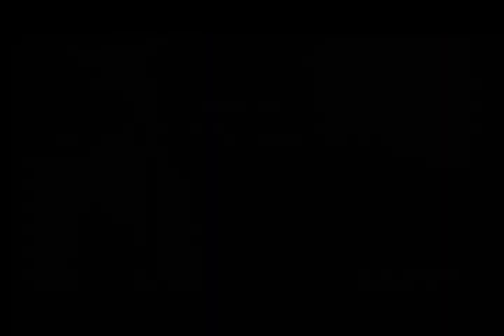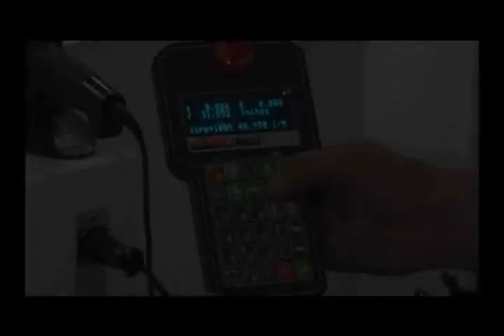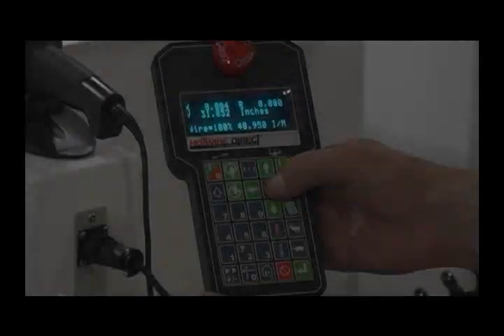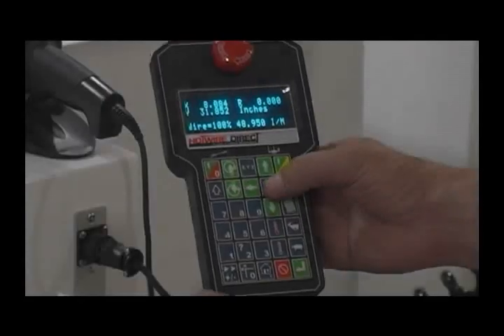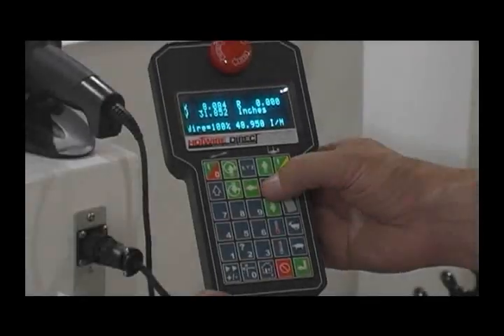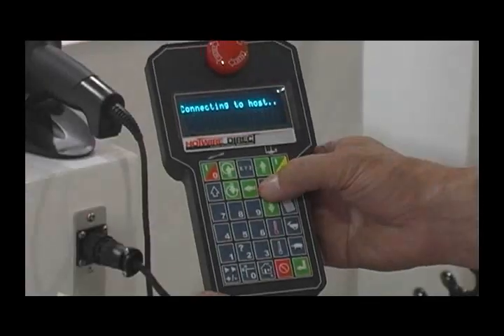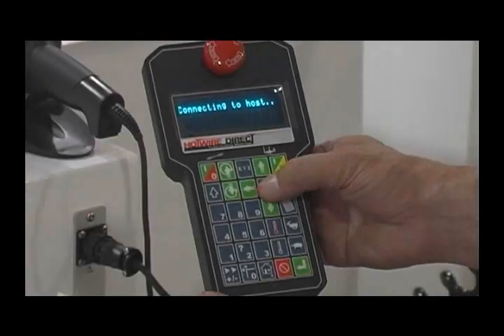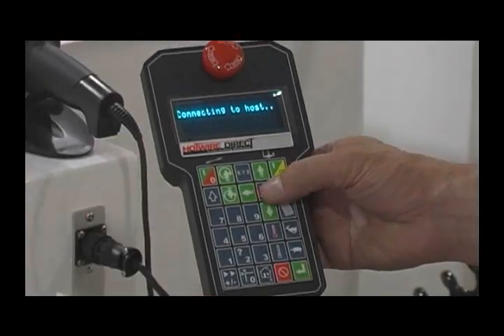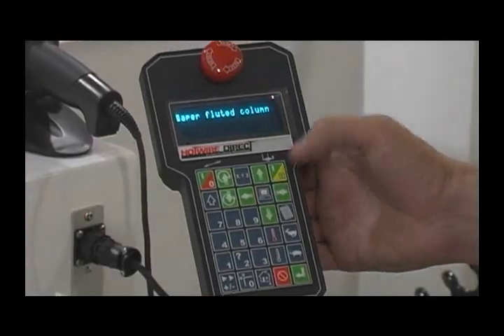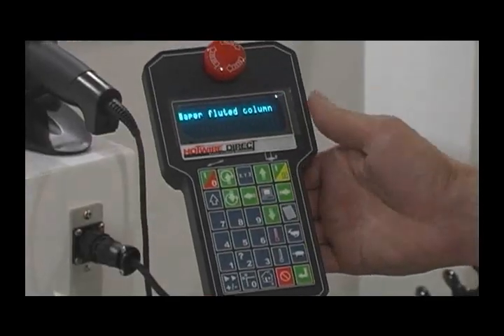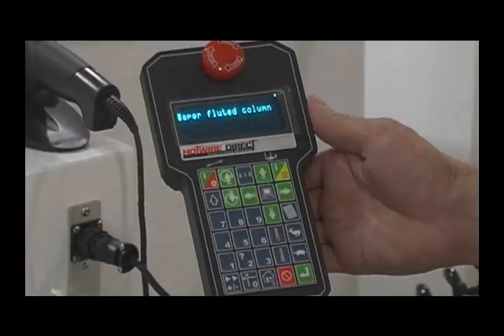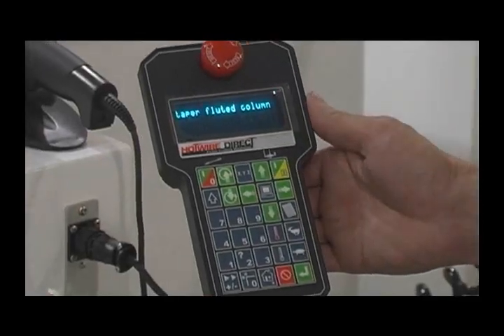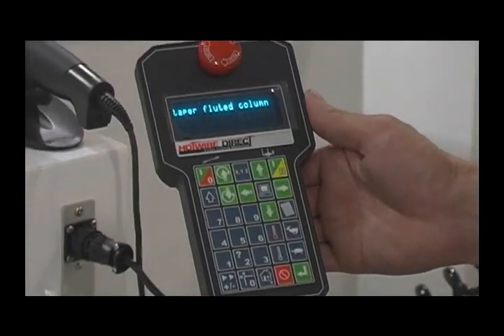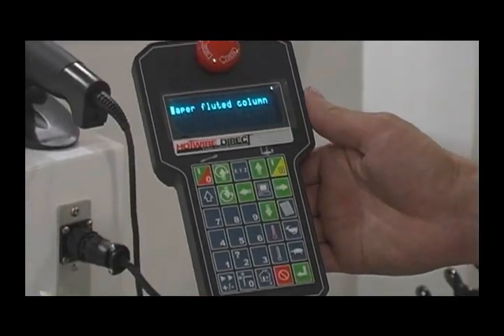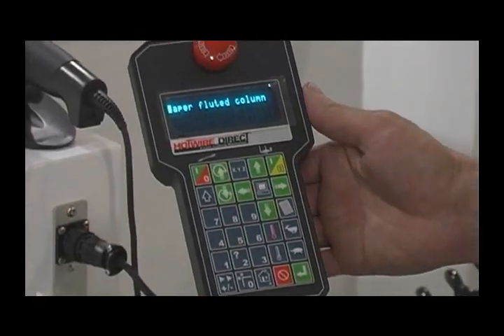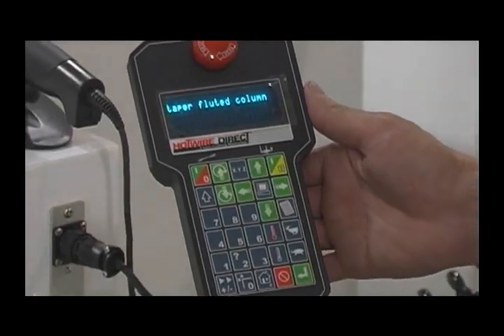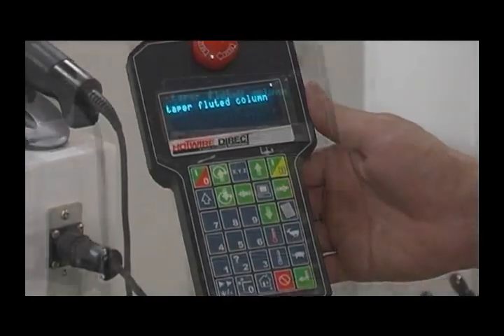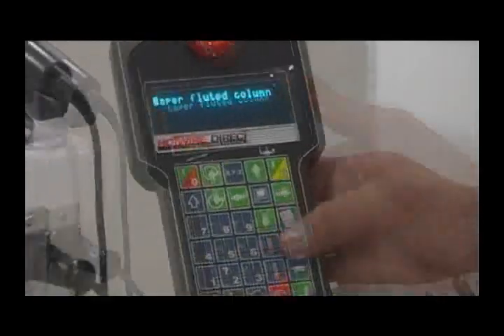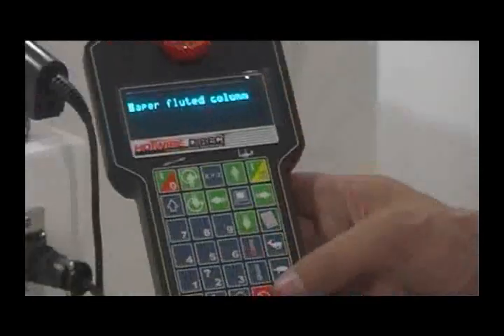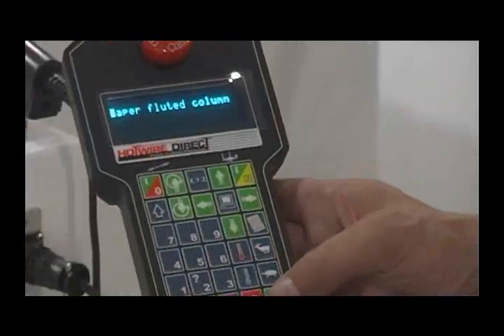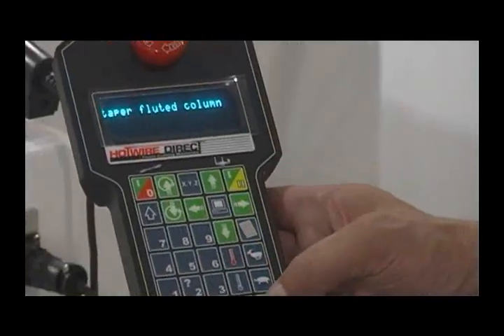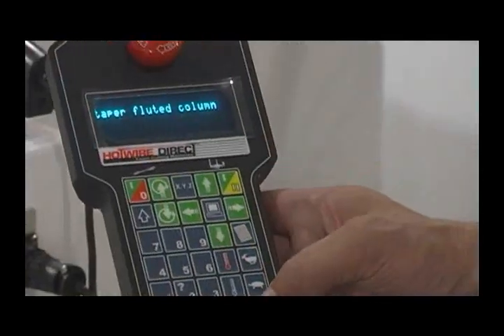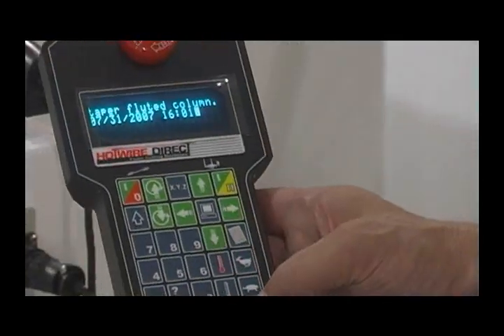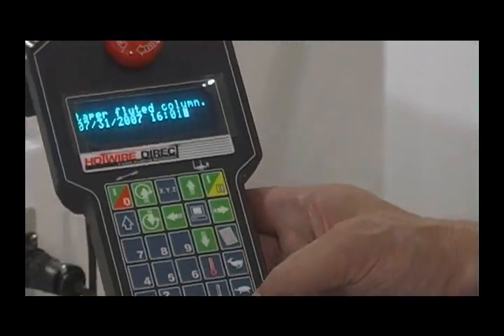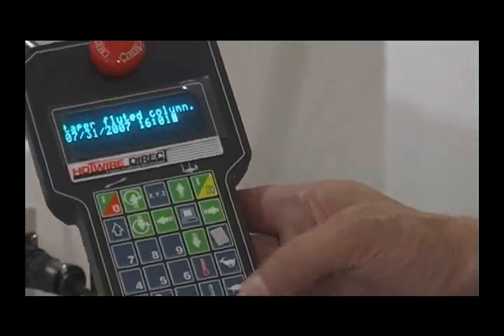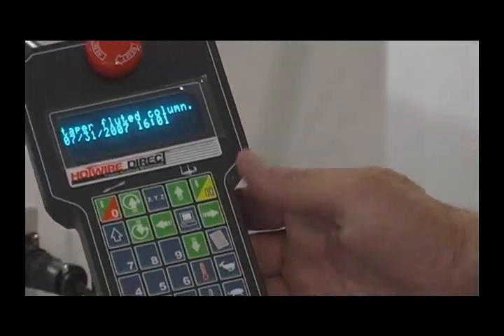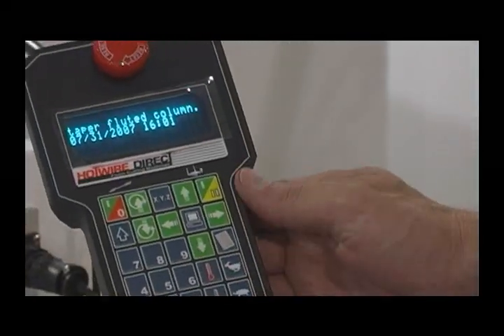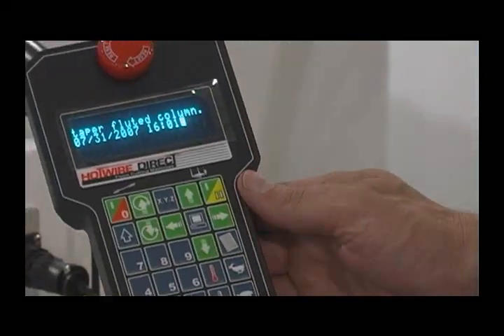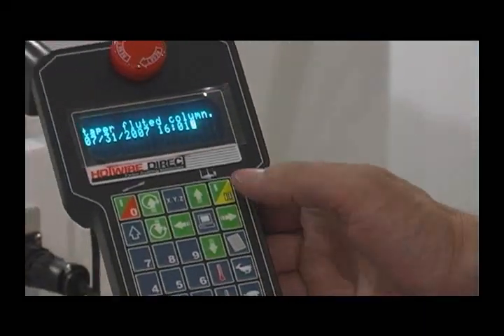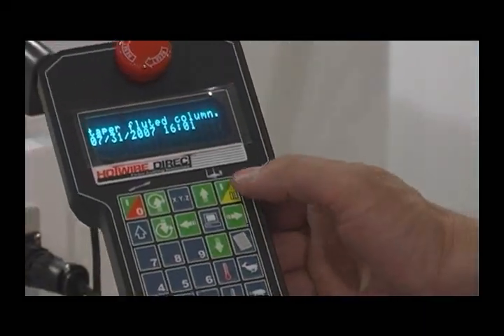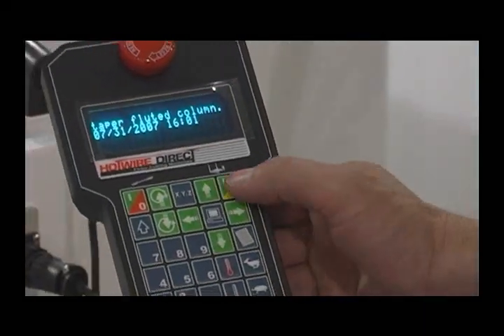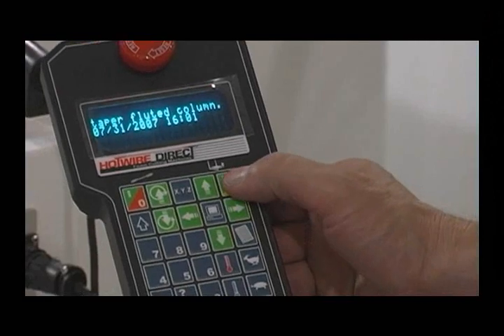Using the pendant to find files is simple. By pressing the enter key and then the start key, the file begins cutting.